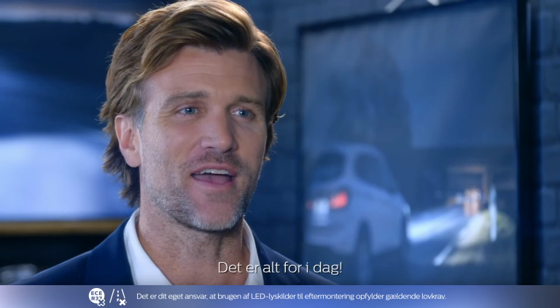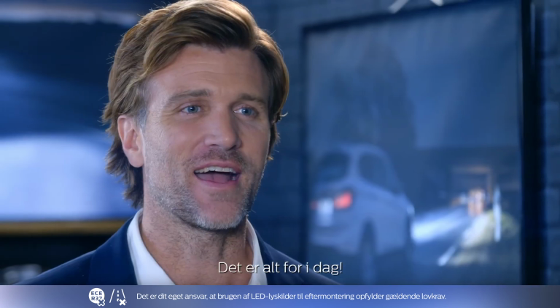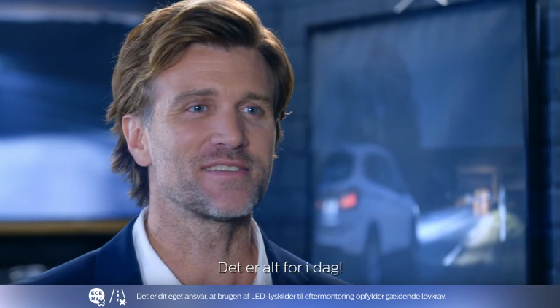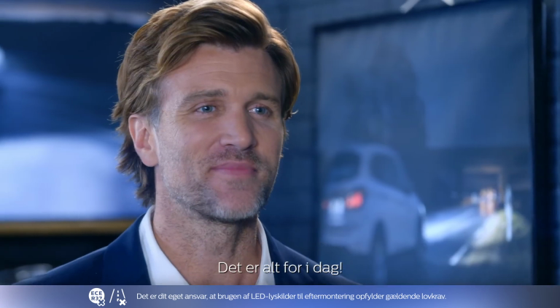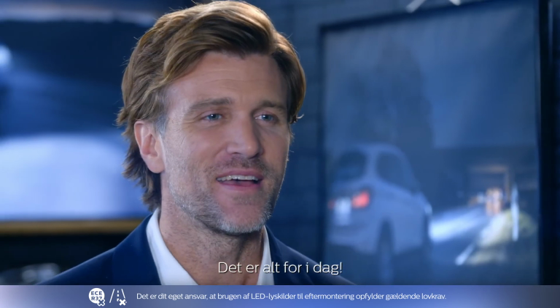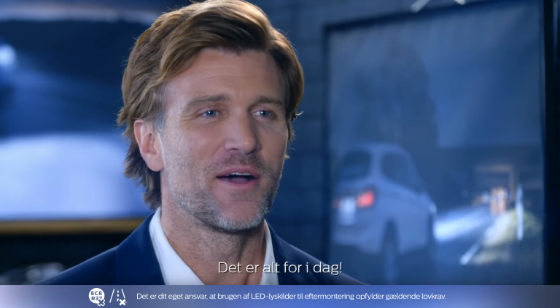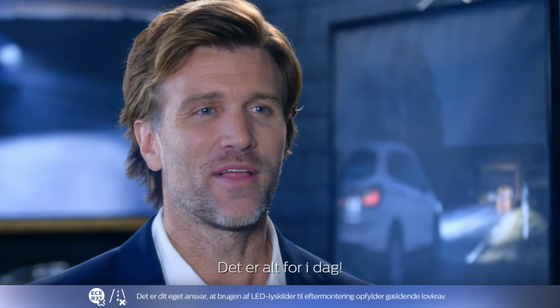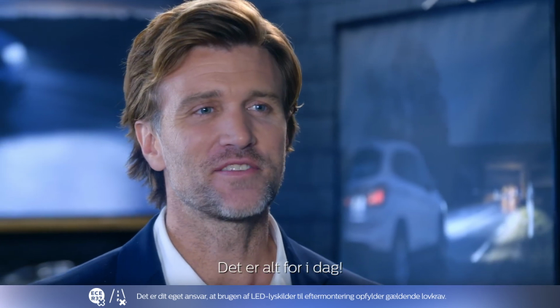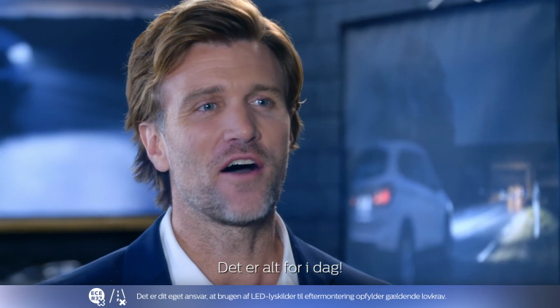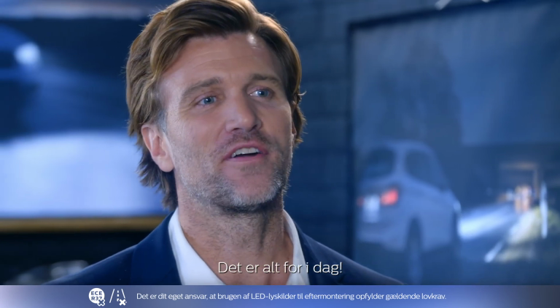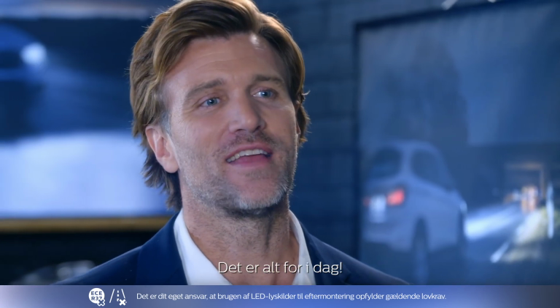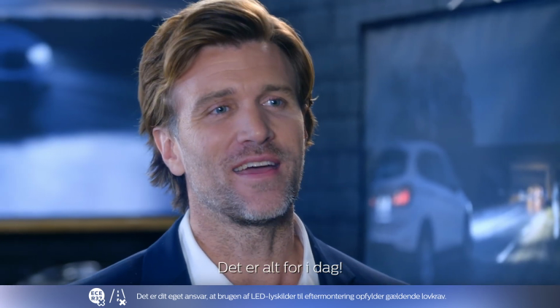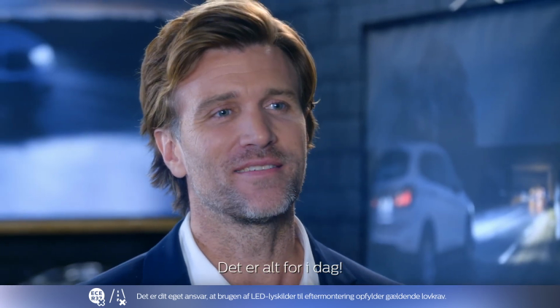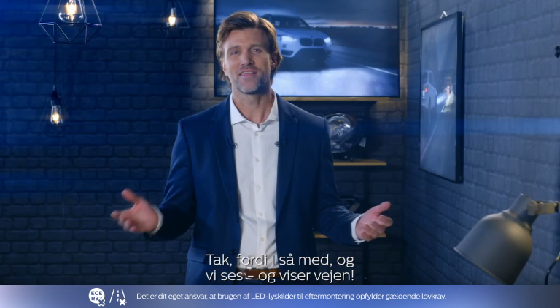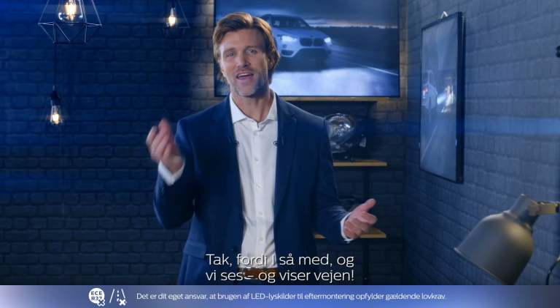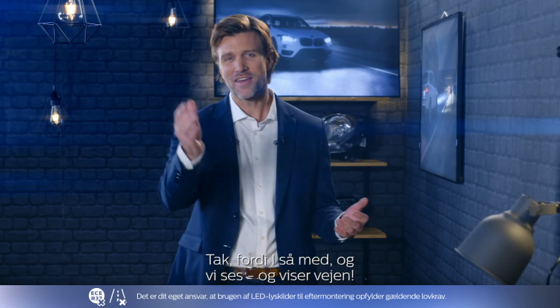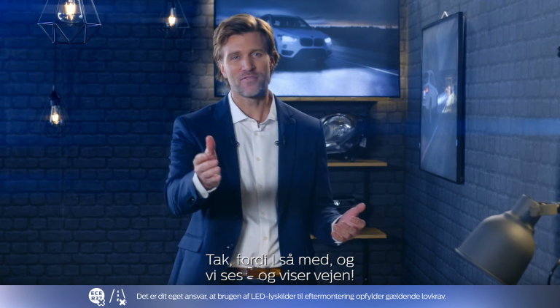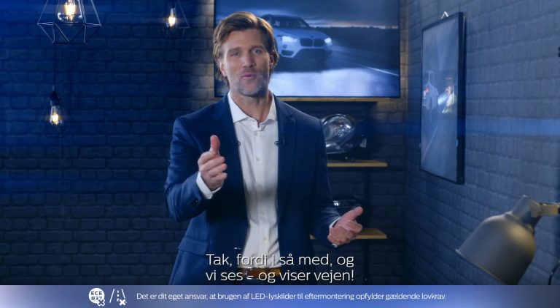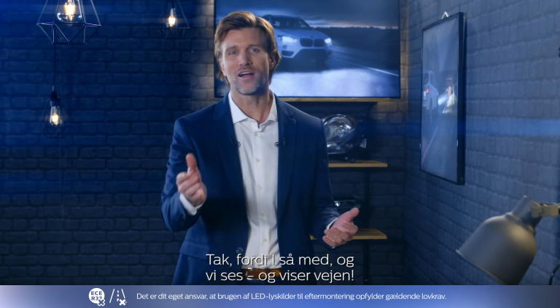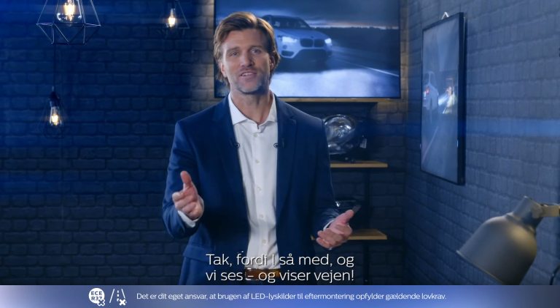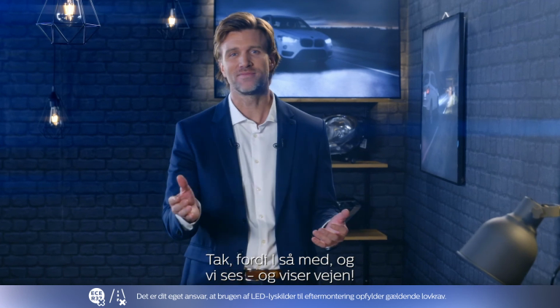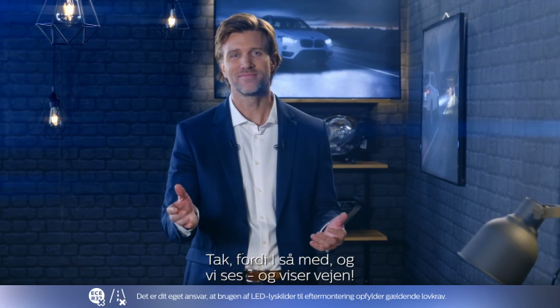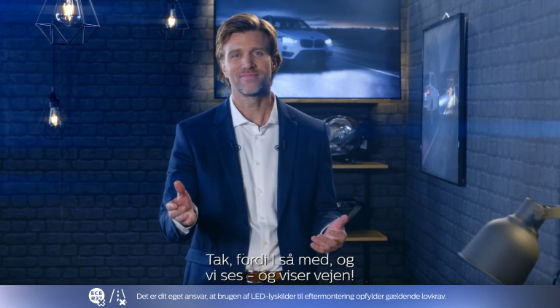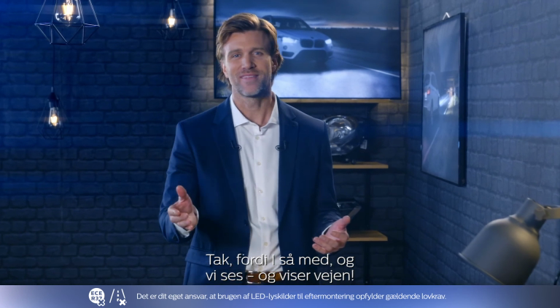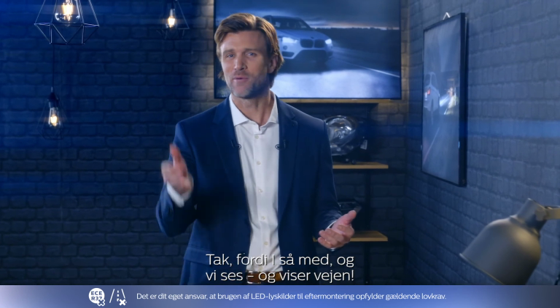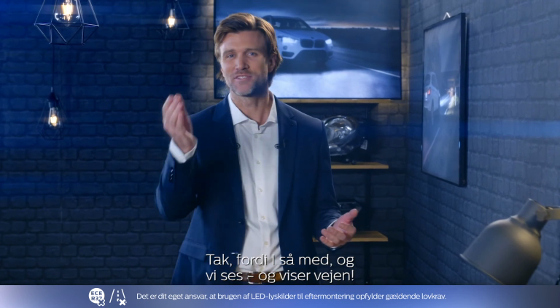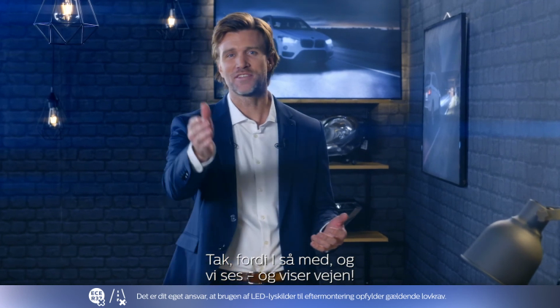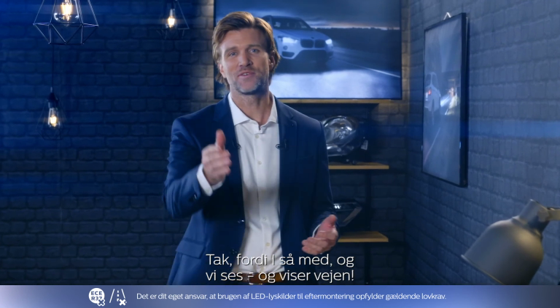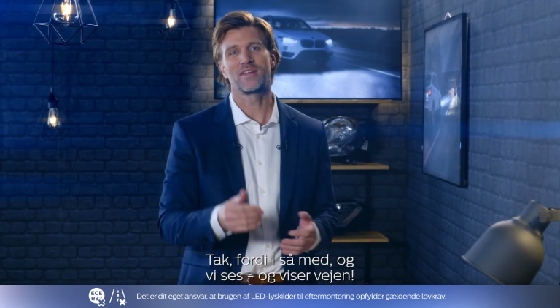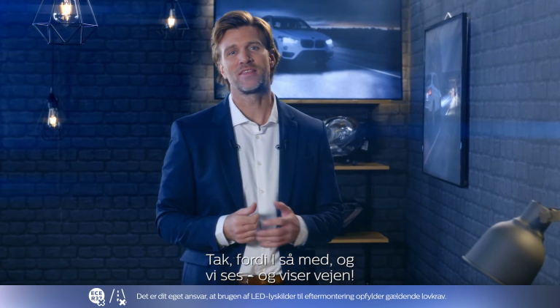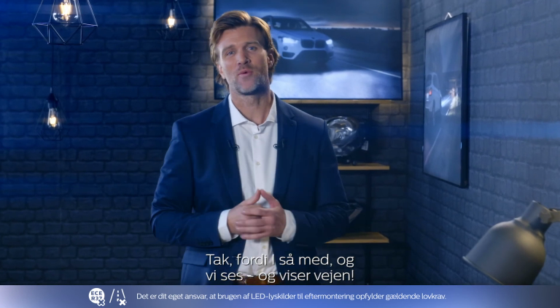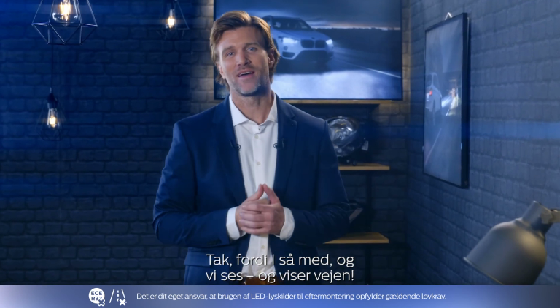Okay guys, that's all for today. Thank you for watching, and we'll see you soon leading the way.